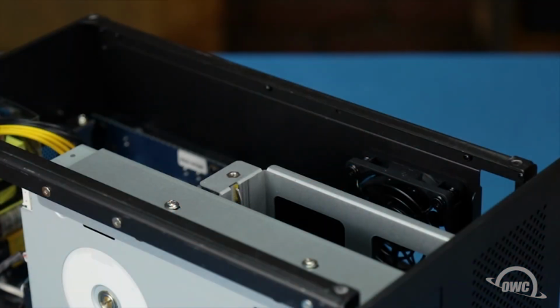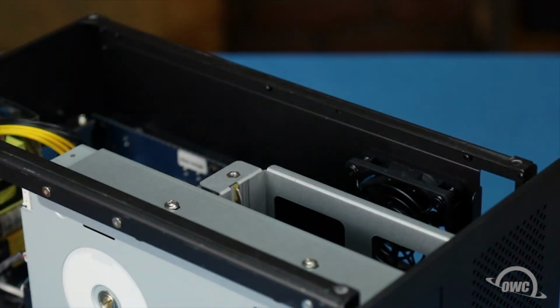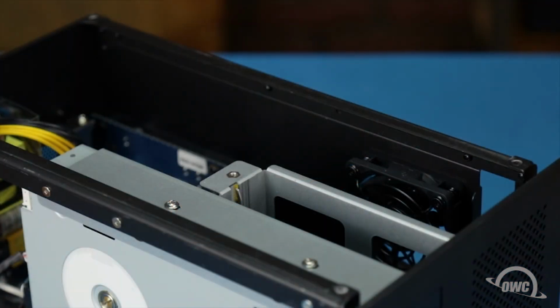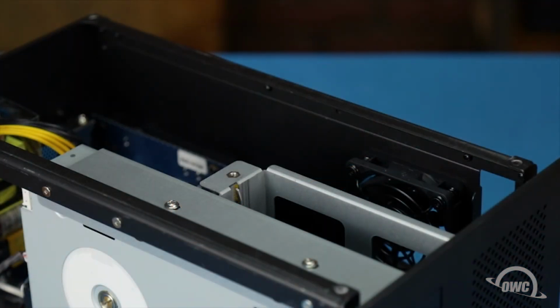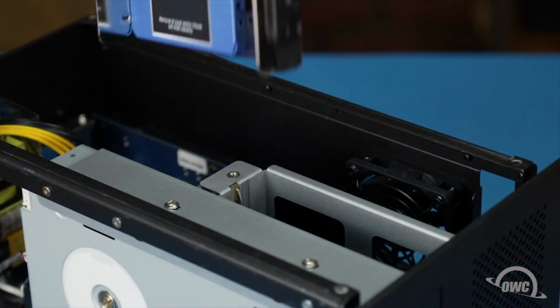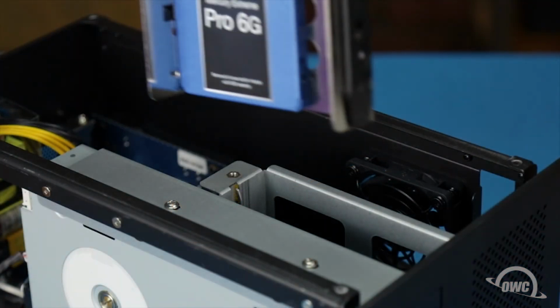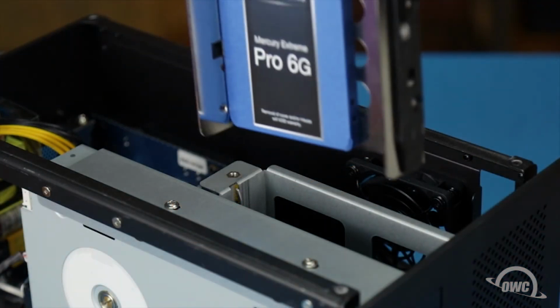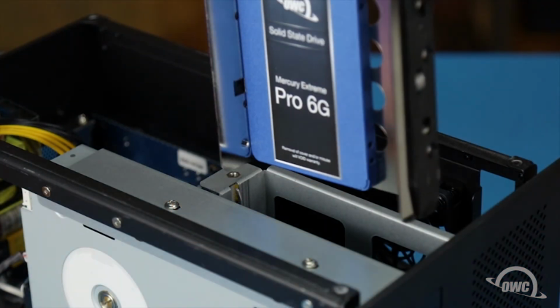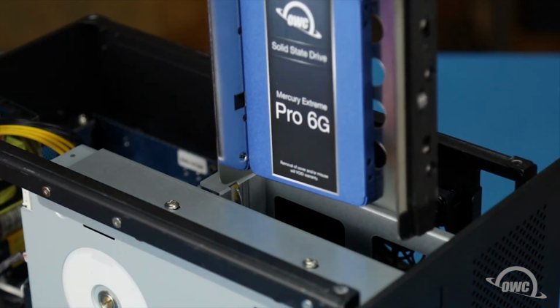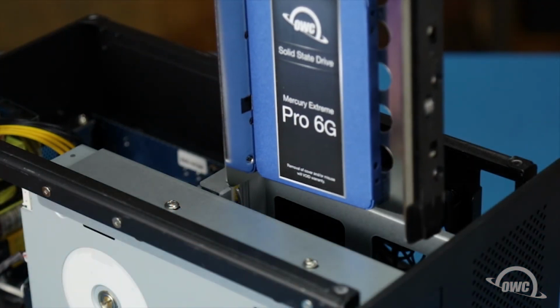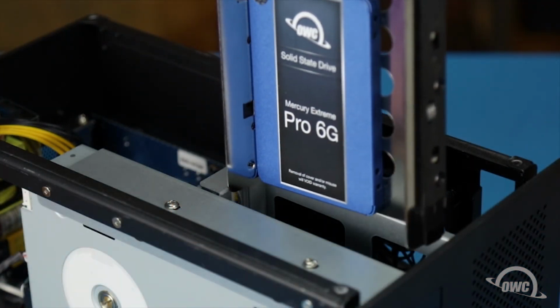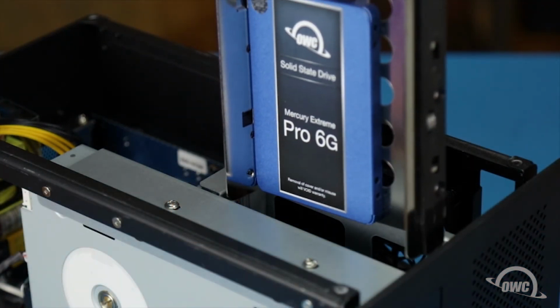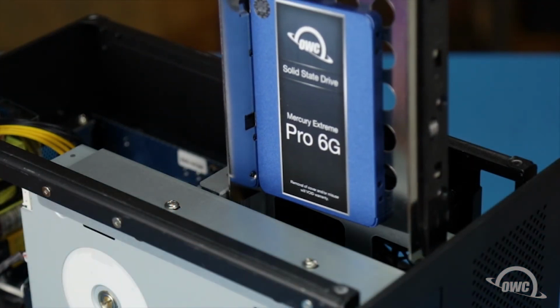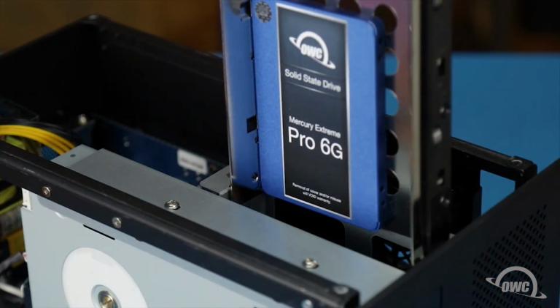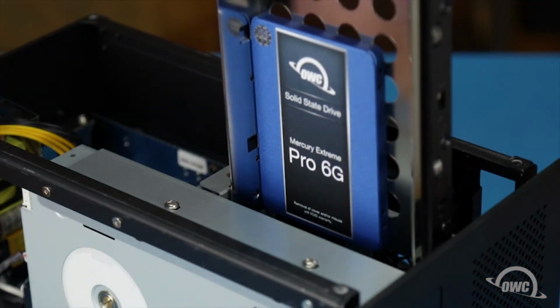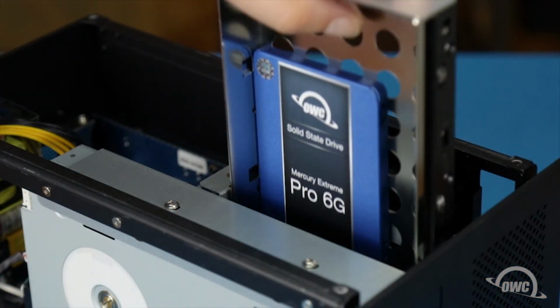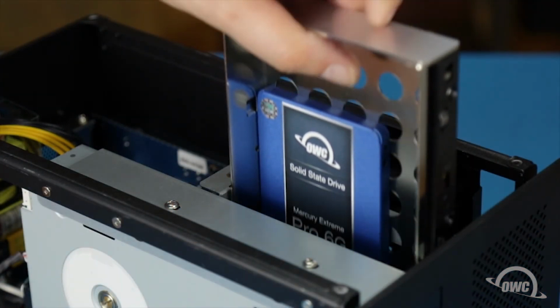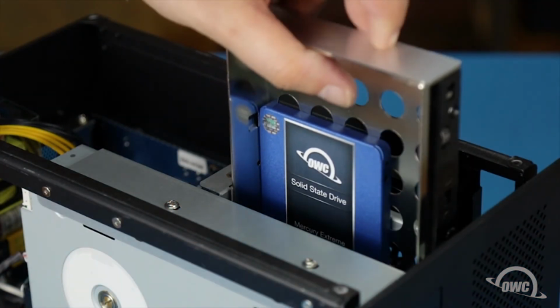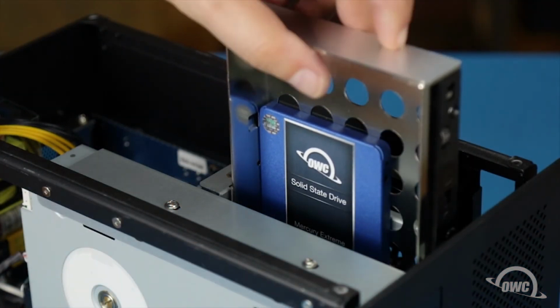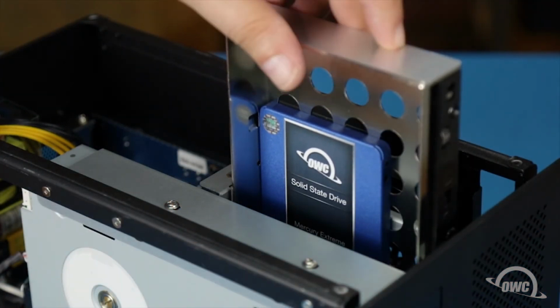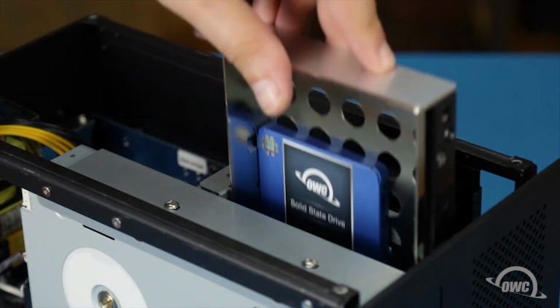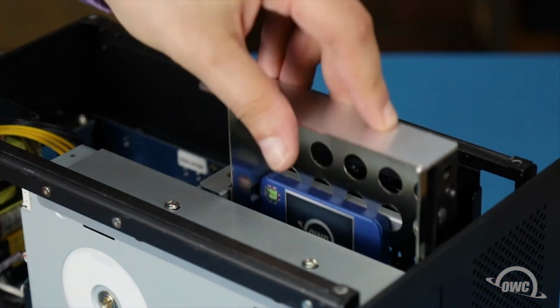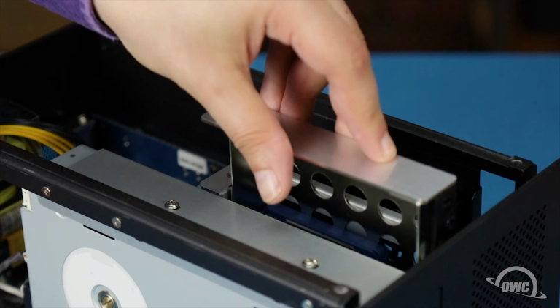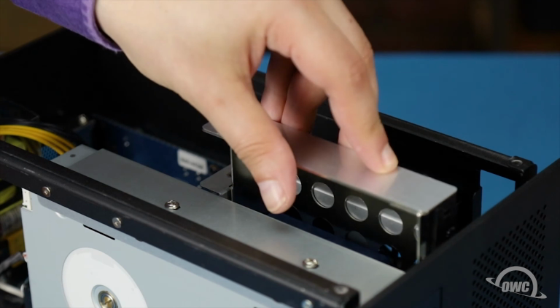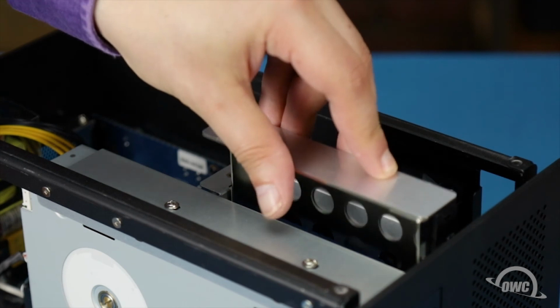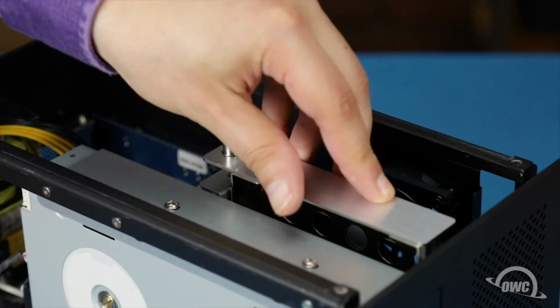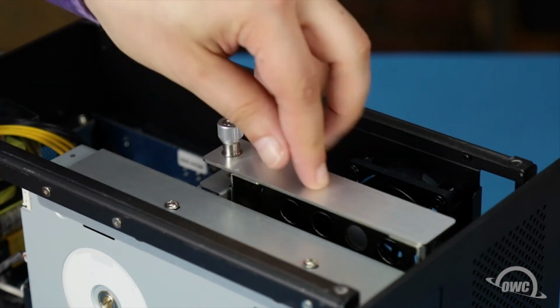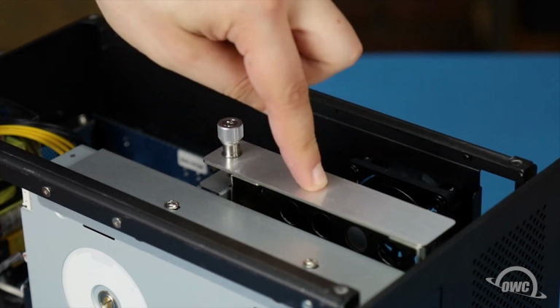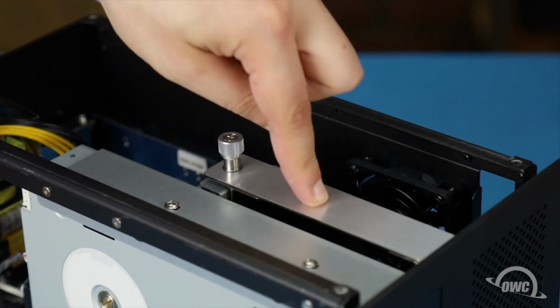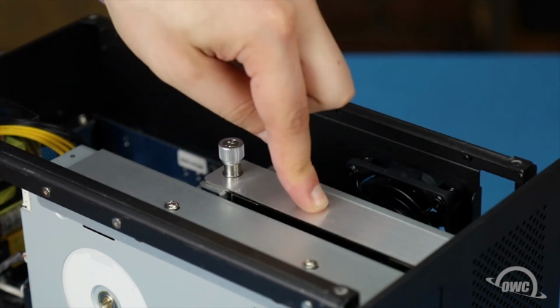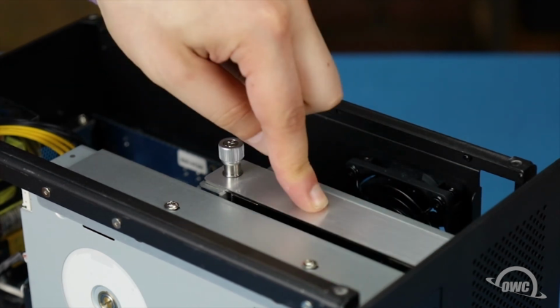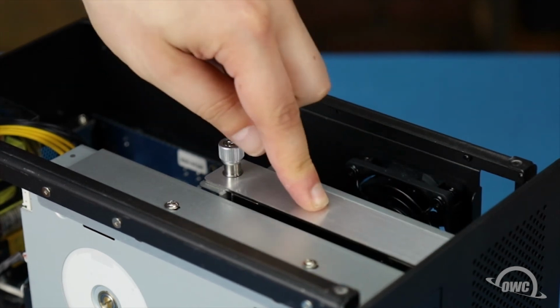Once you have the drive attached, you can slide the tray back into the slot and secure it with the thumb screw.